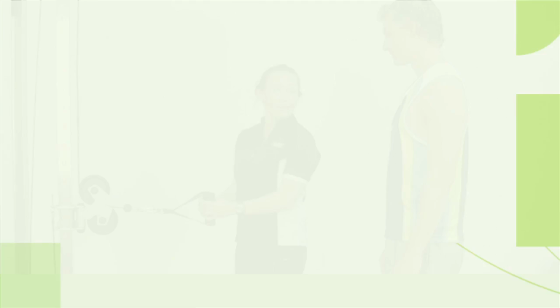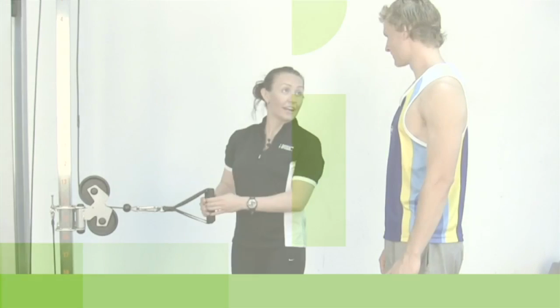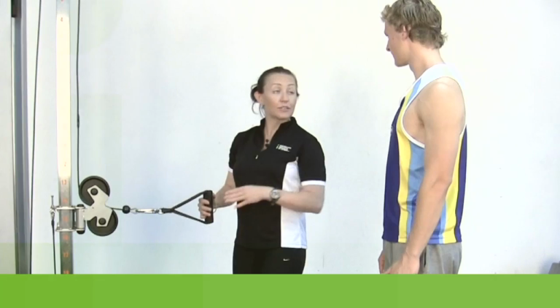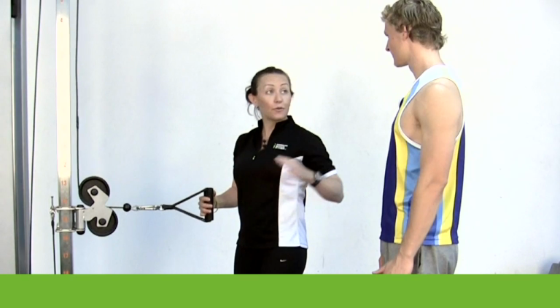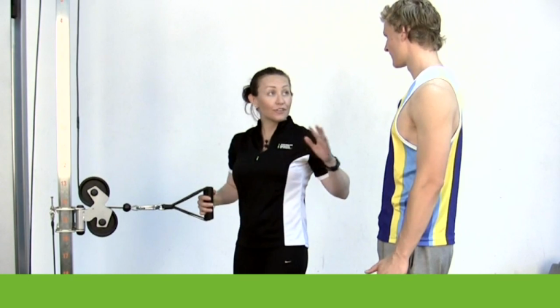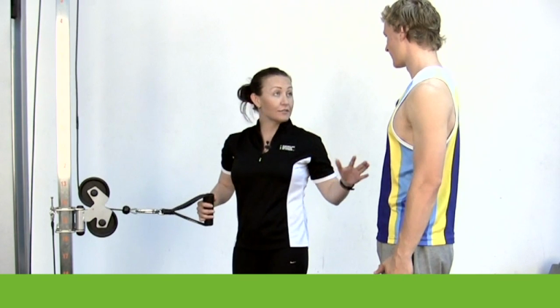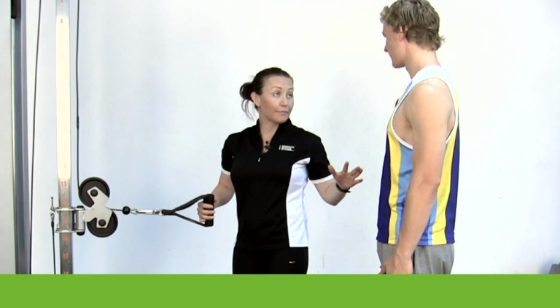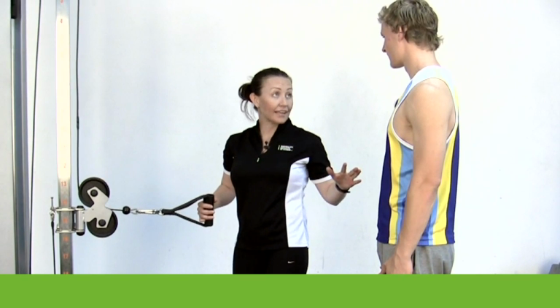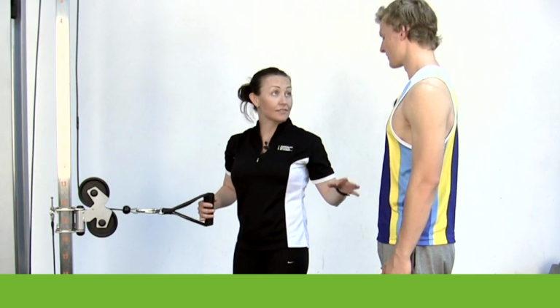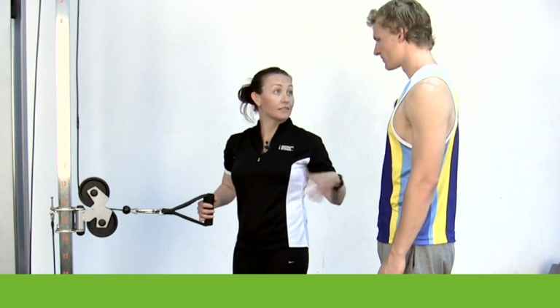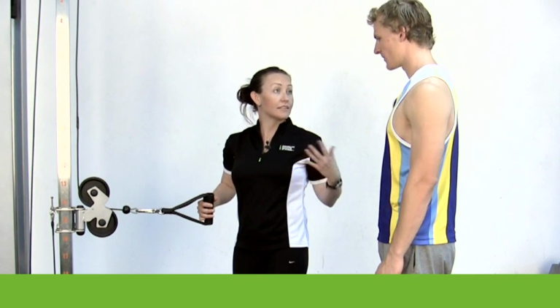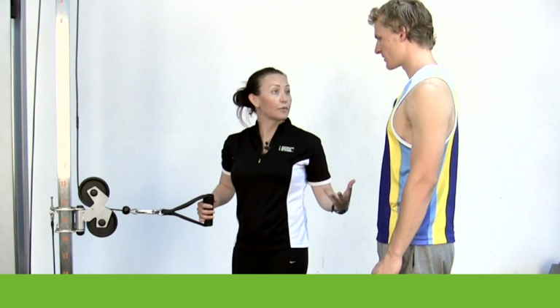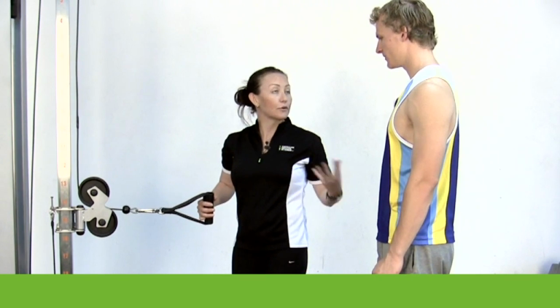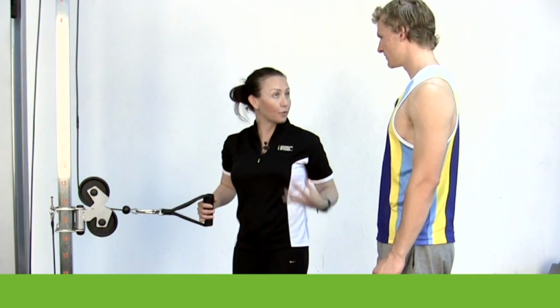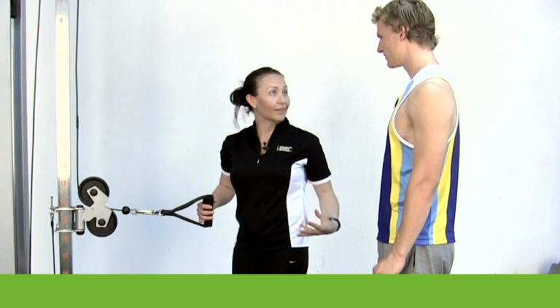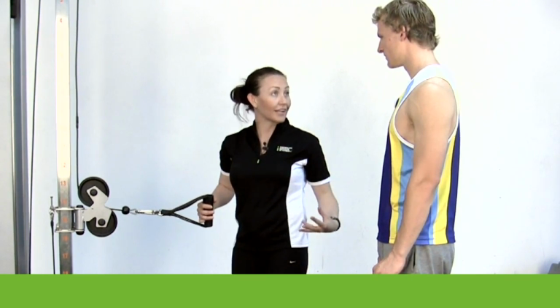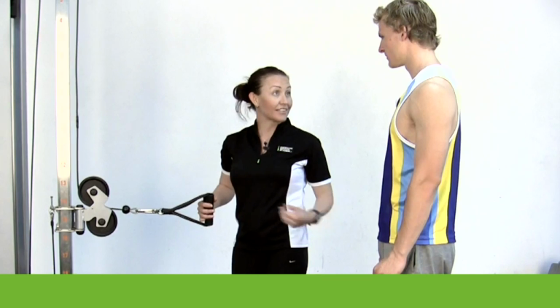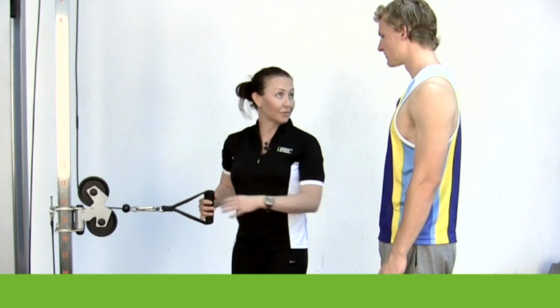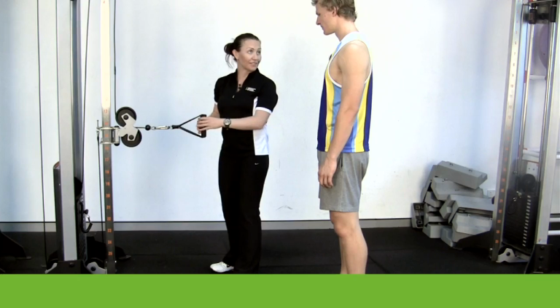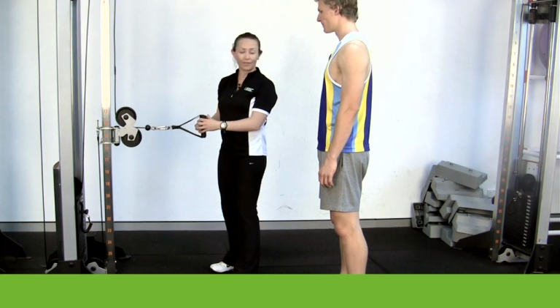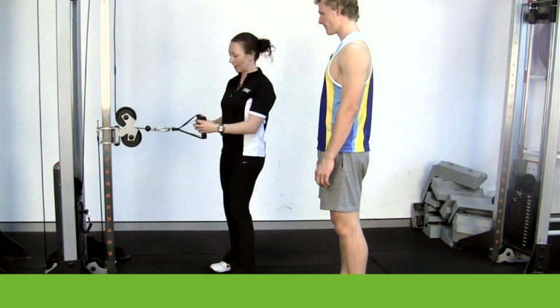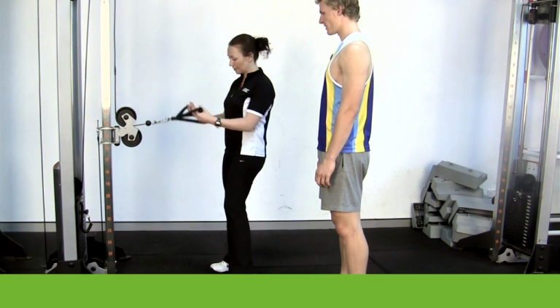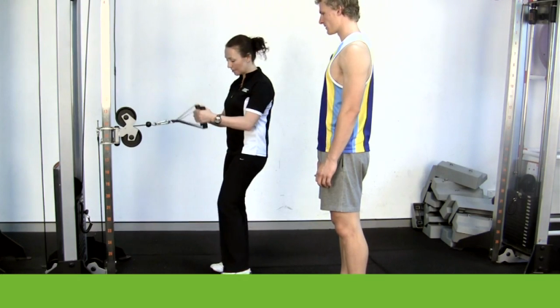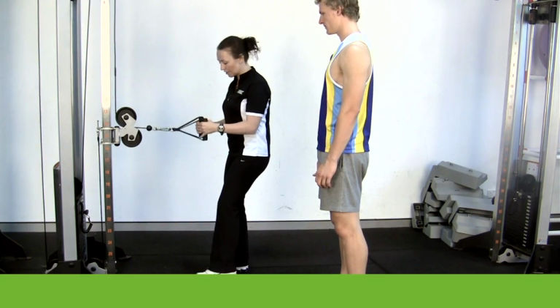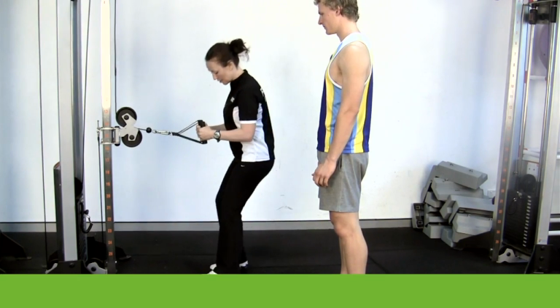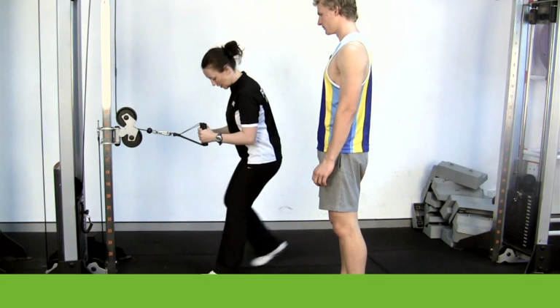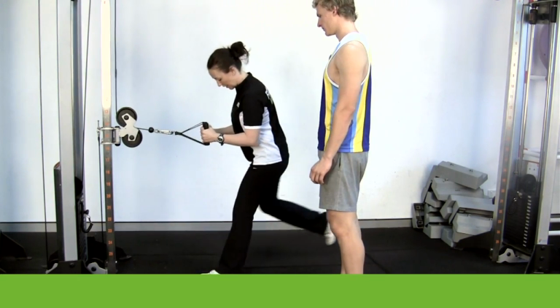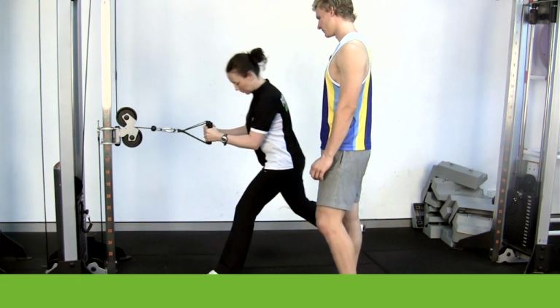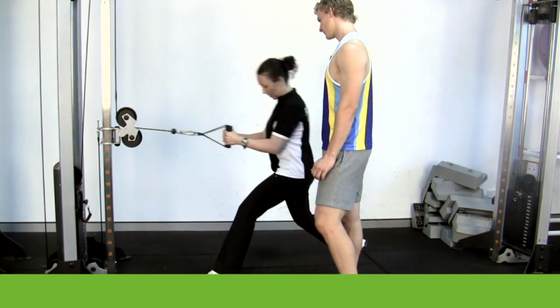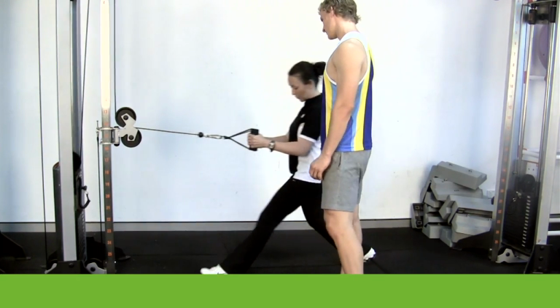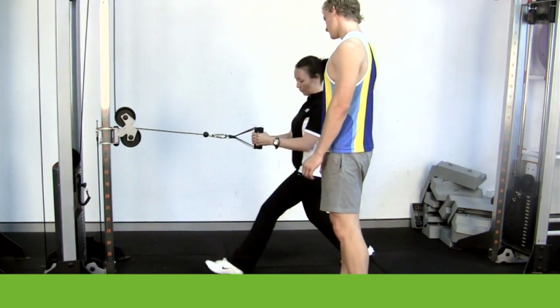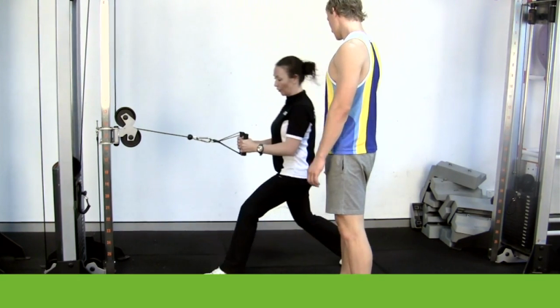Alright, Henry. So we're moving on to some back exercises now. We're going to incorporate the legs again with this one. So this is a lunge — a cable lunge with a row.